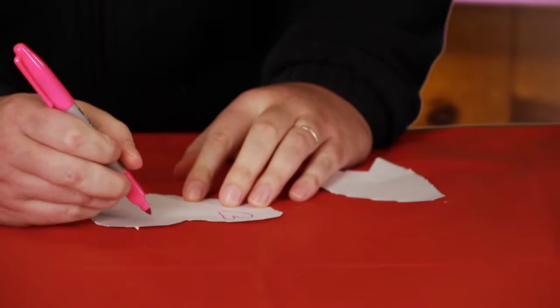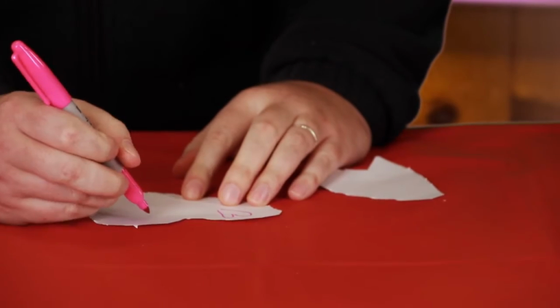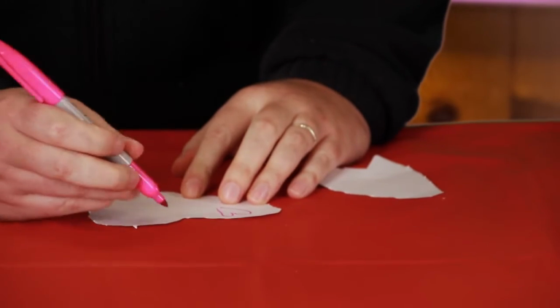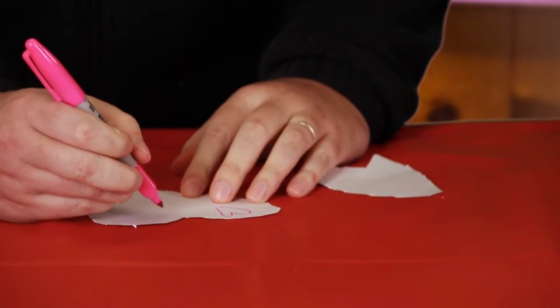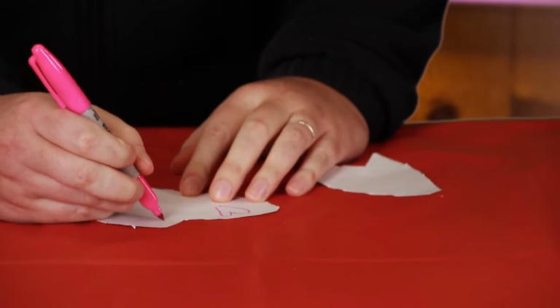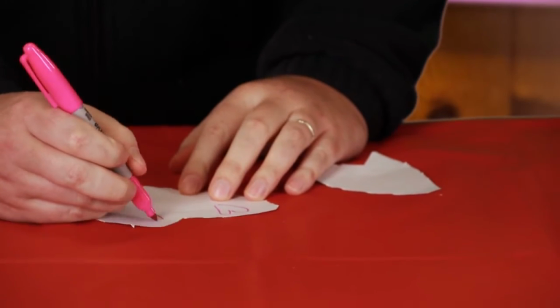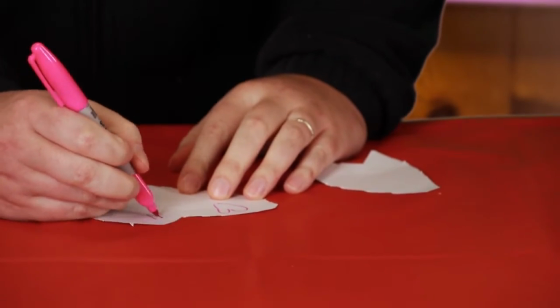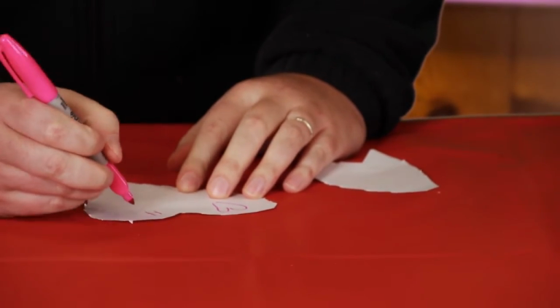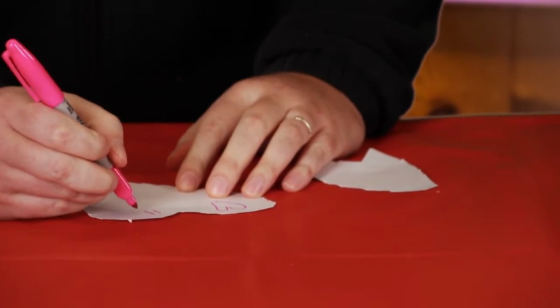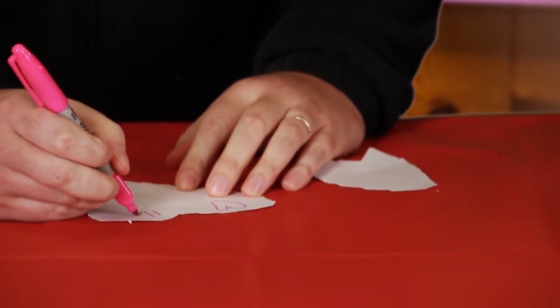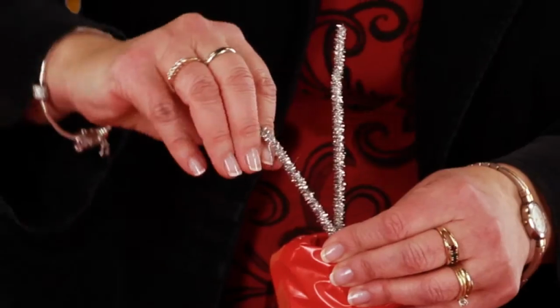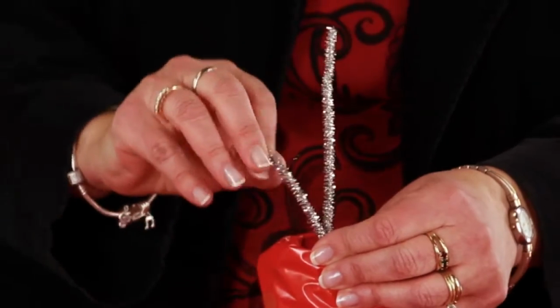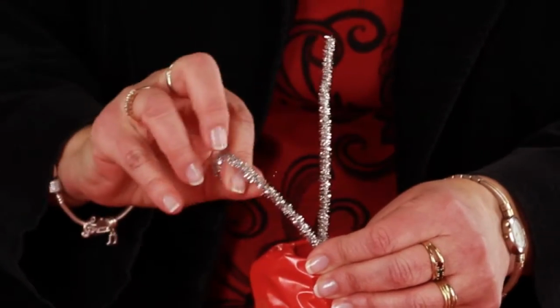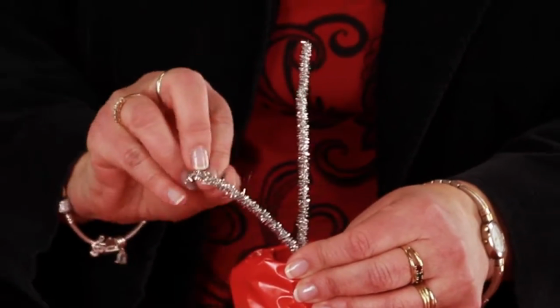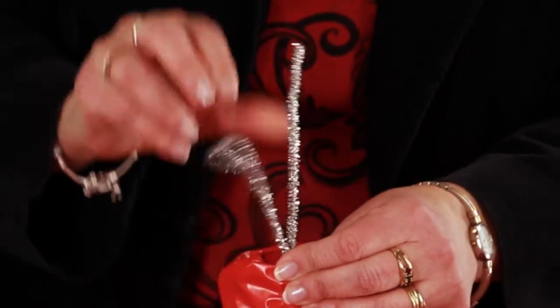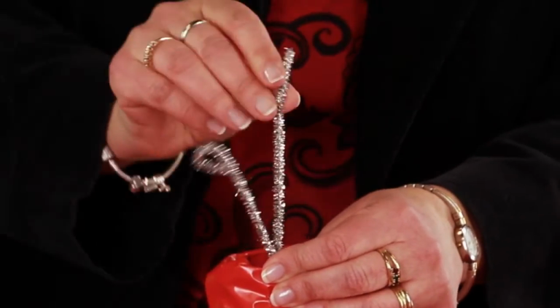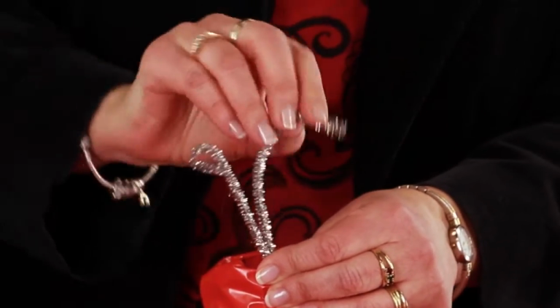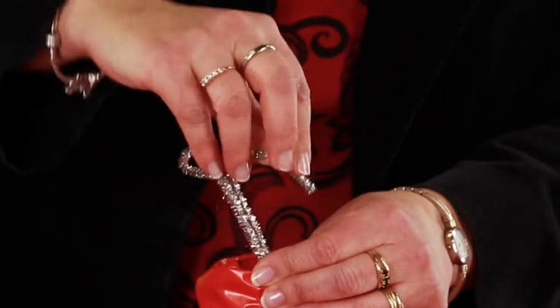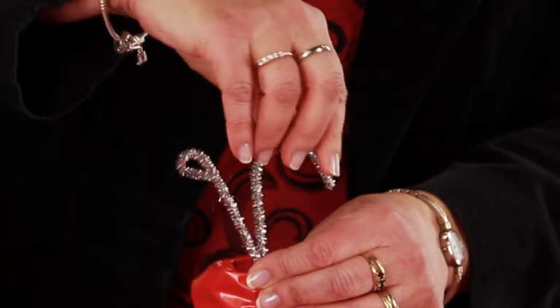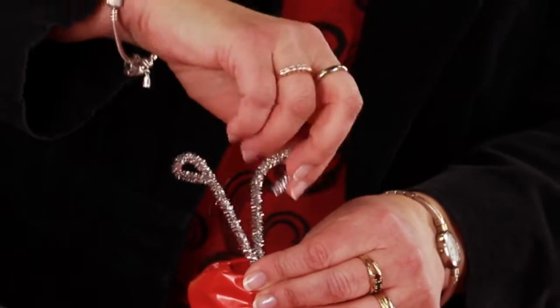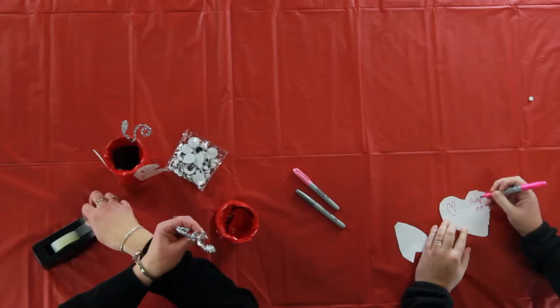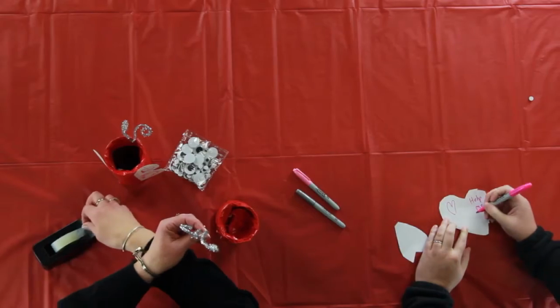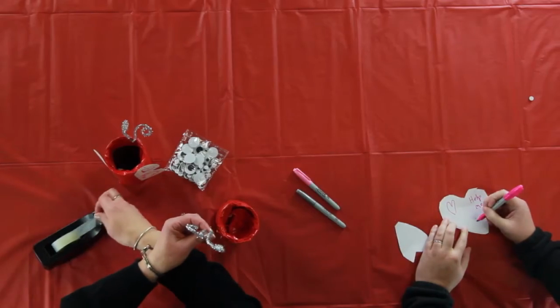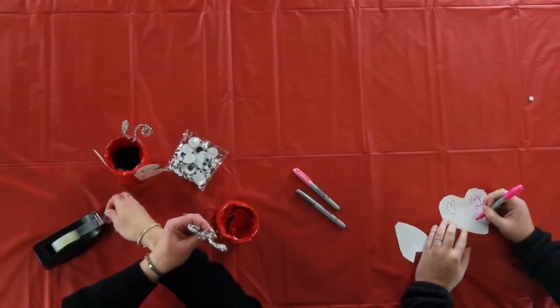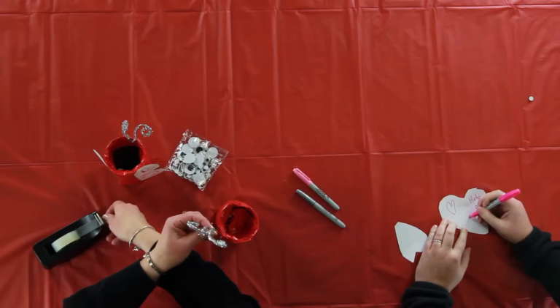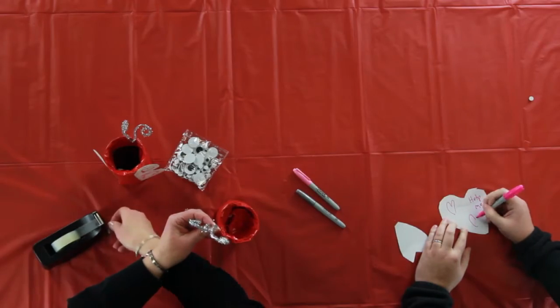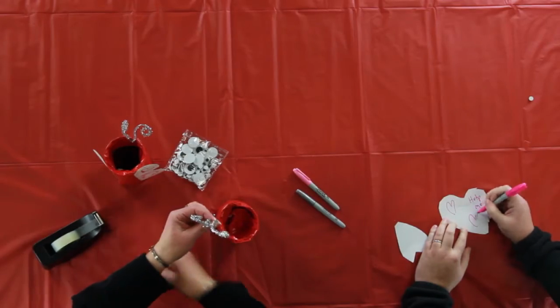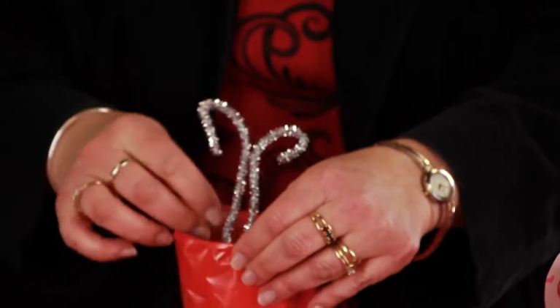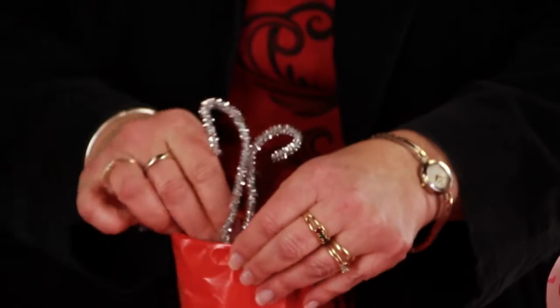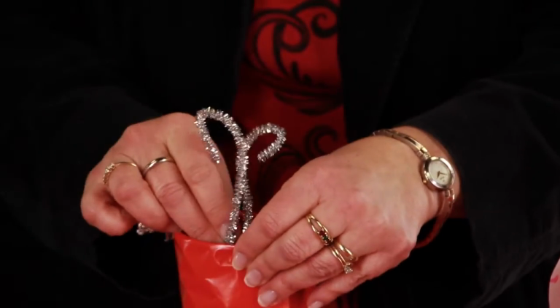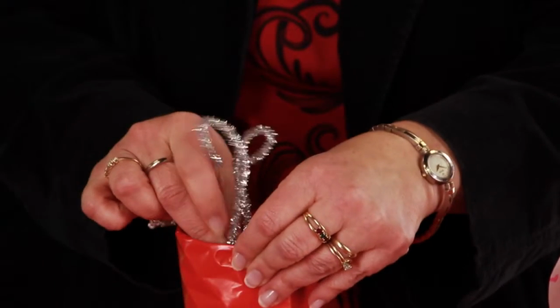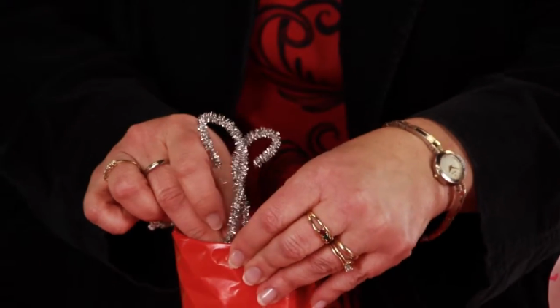Now you take the little pipe cleaner, twist it around, put a little bit of tape on it, and hold it in place.